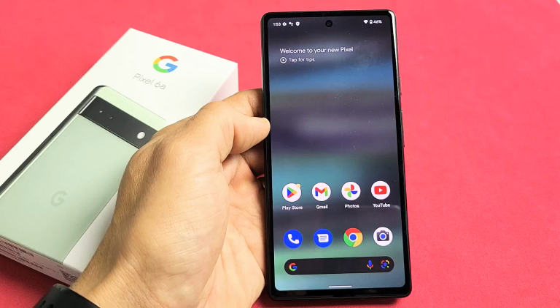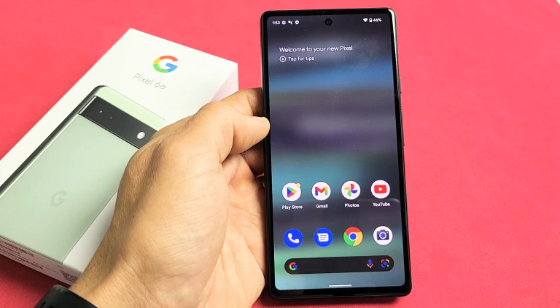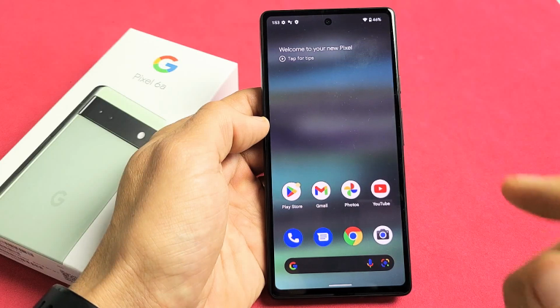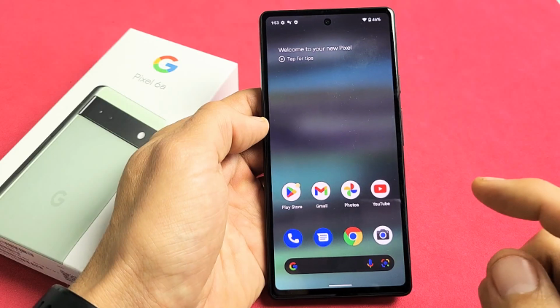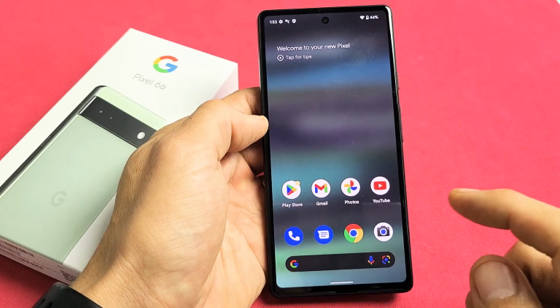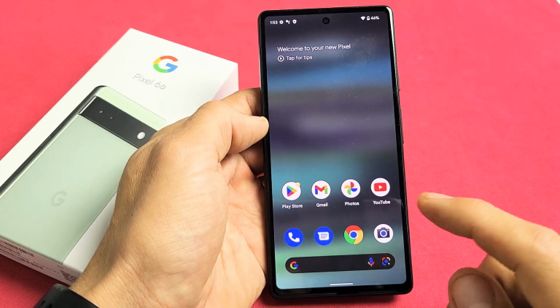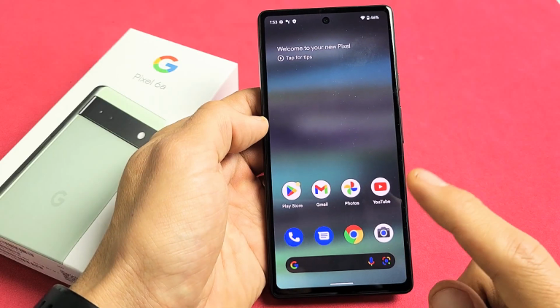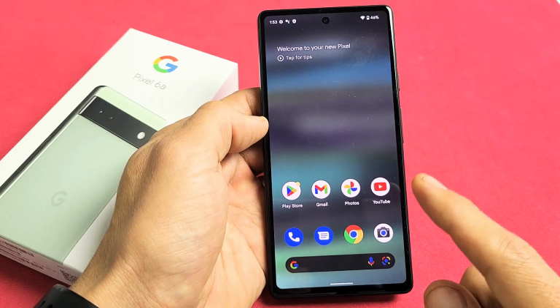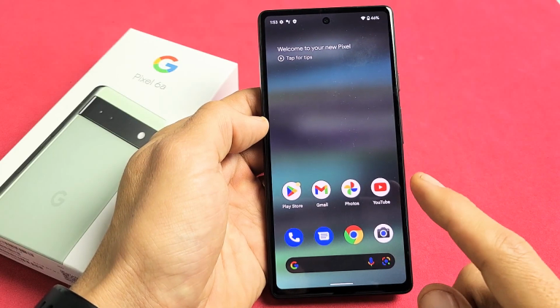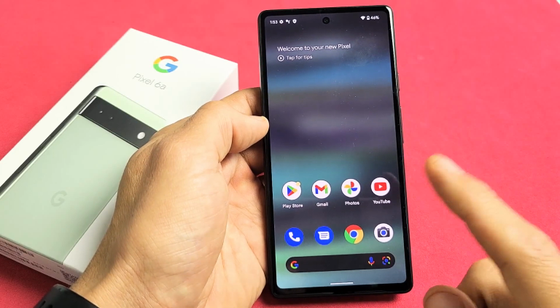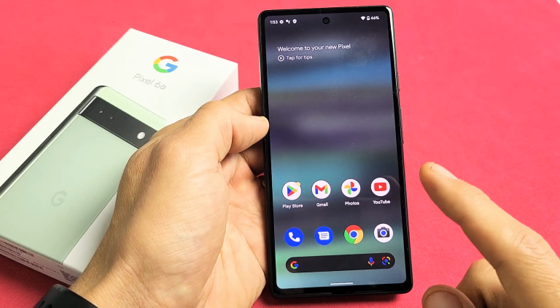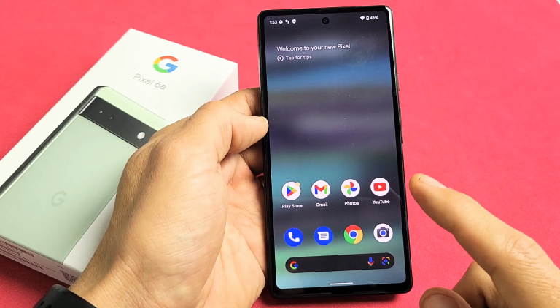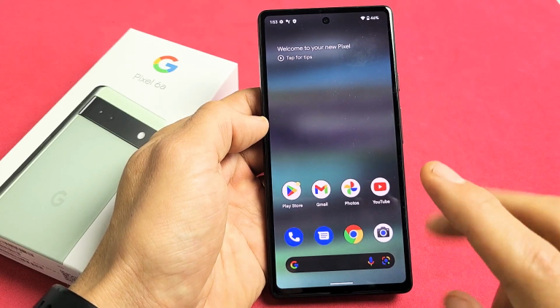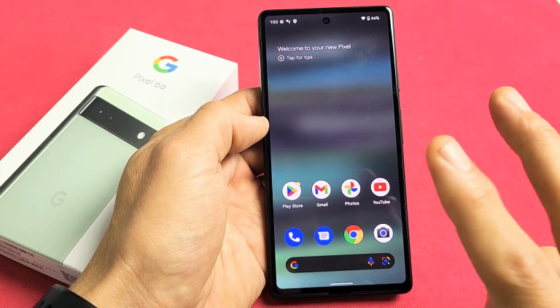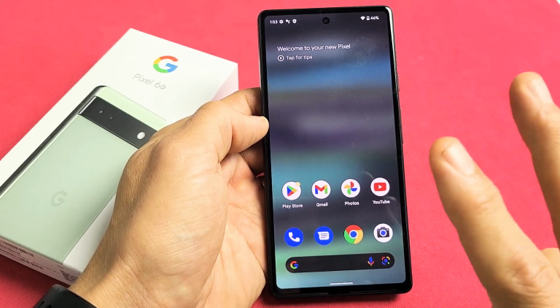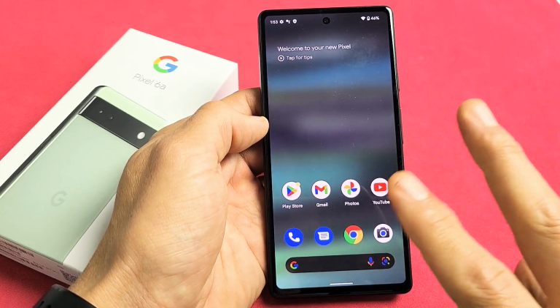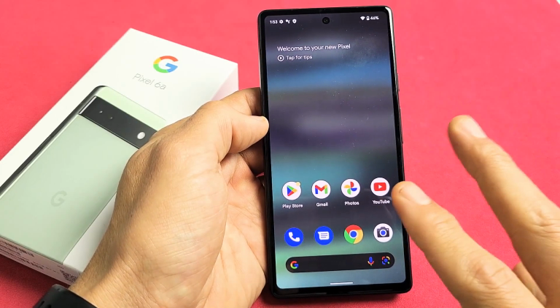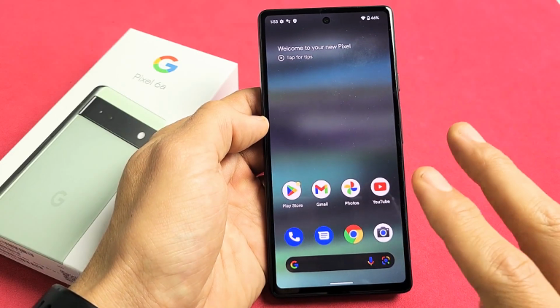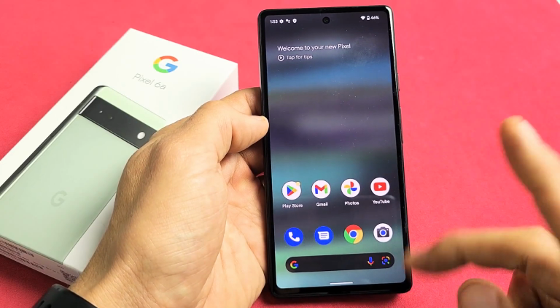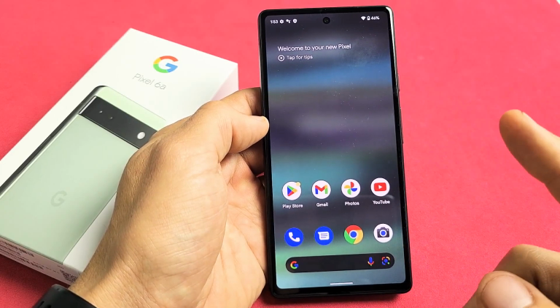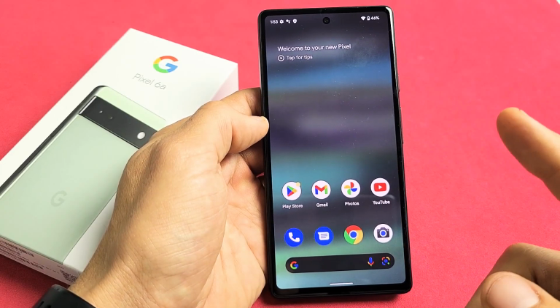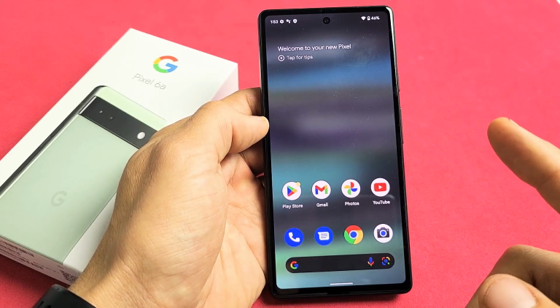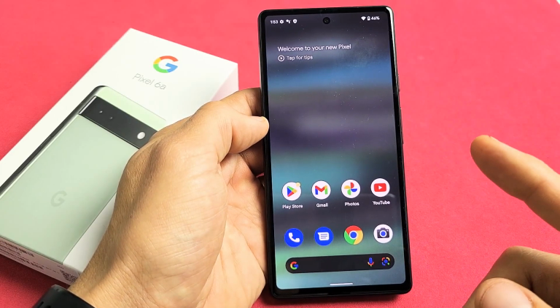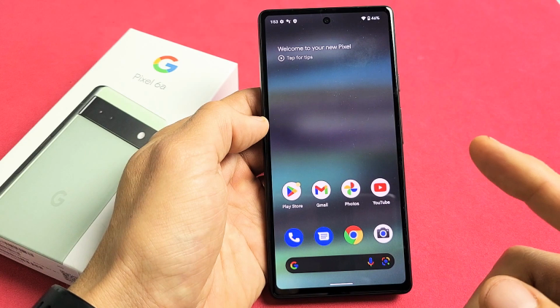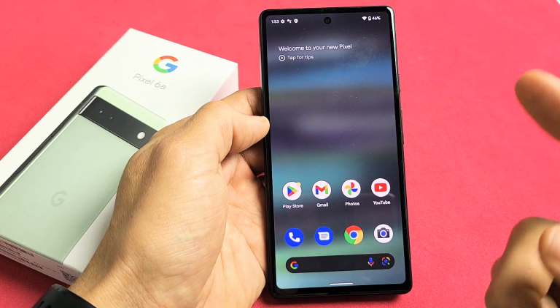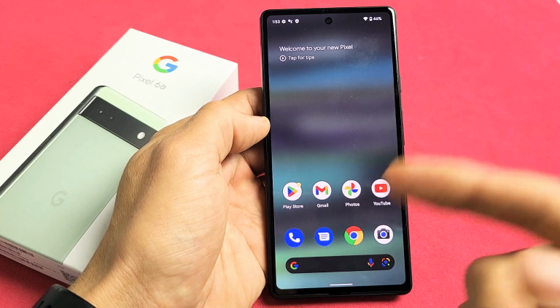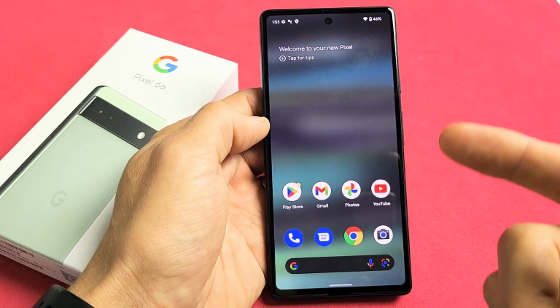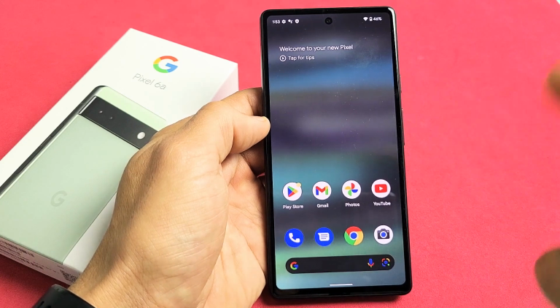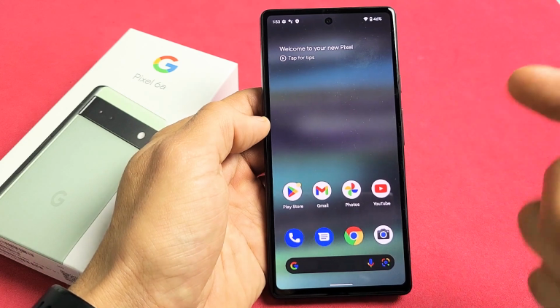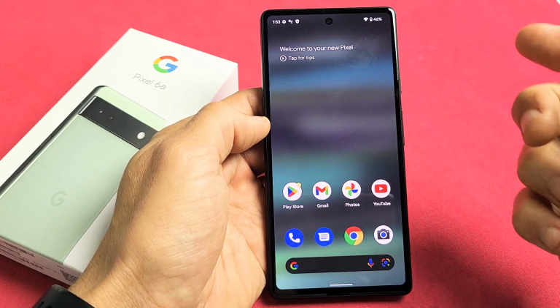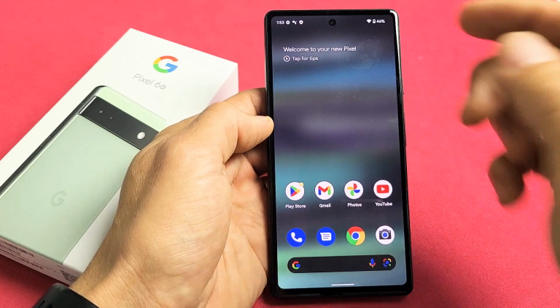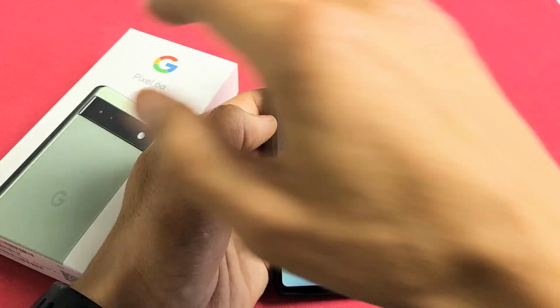Here's a Google Pixel 6a. I'm going to show you two ways how to take a screenshot as well as how to do the scrolling capture screenshot.